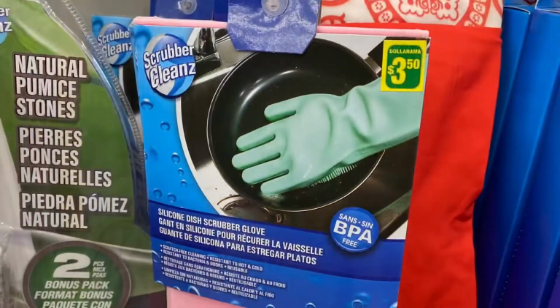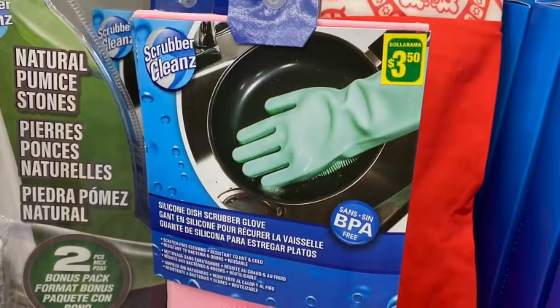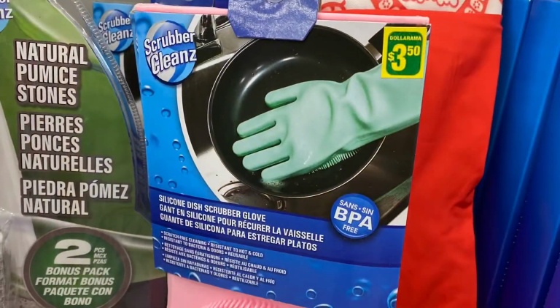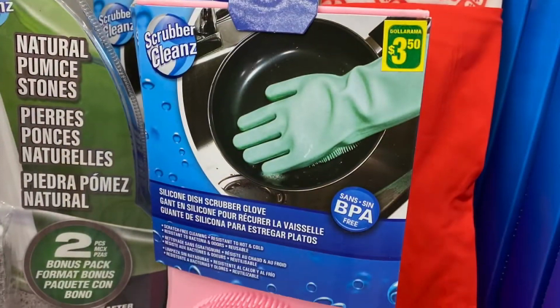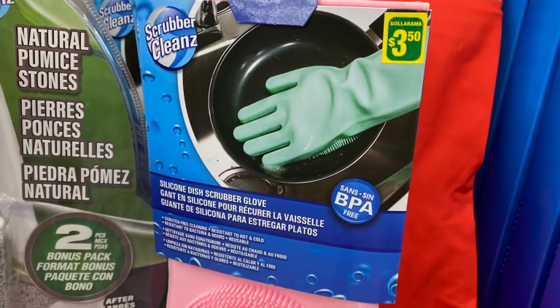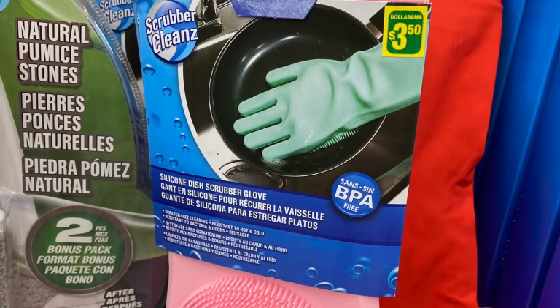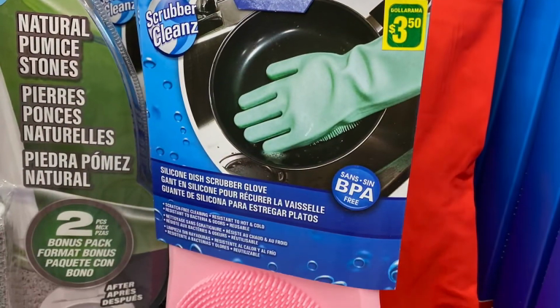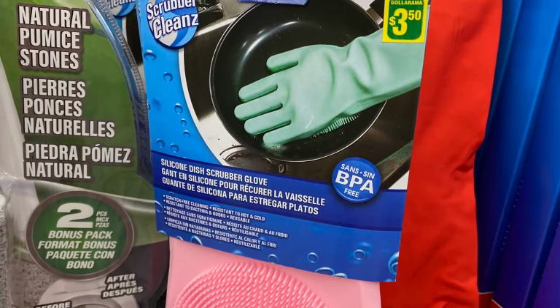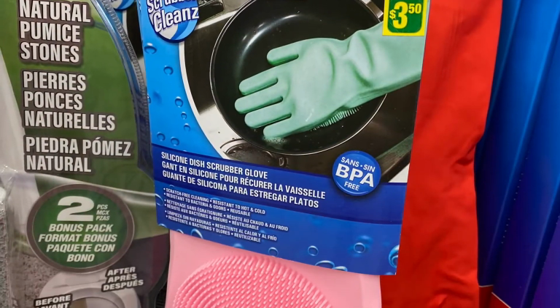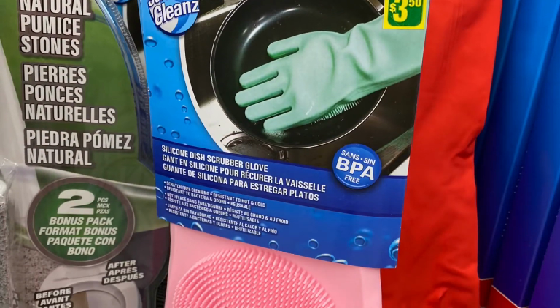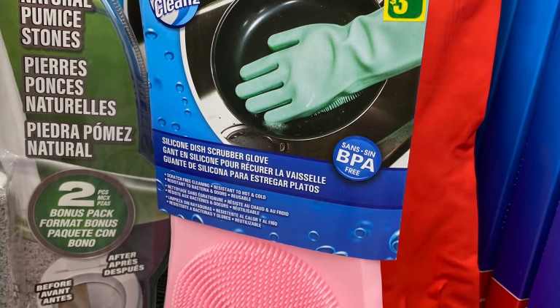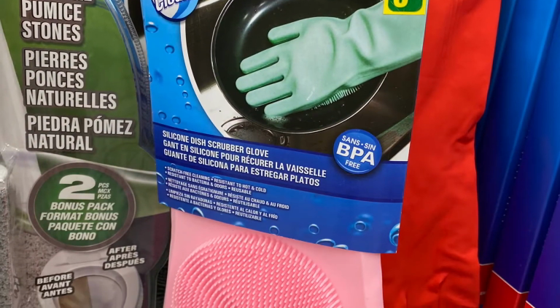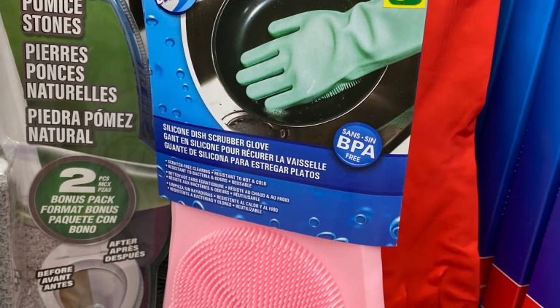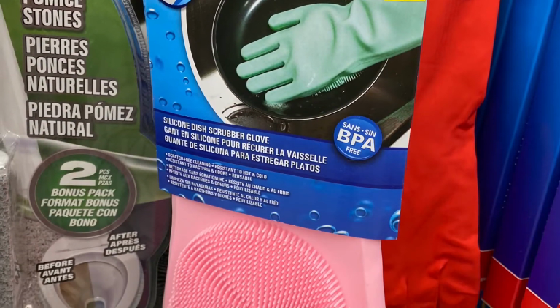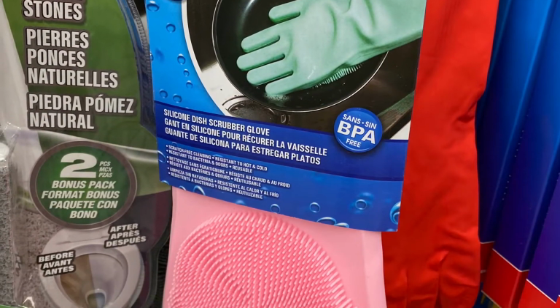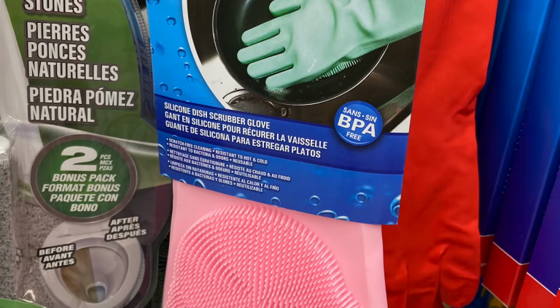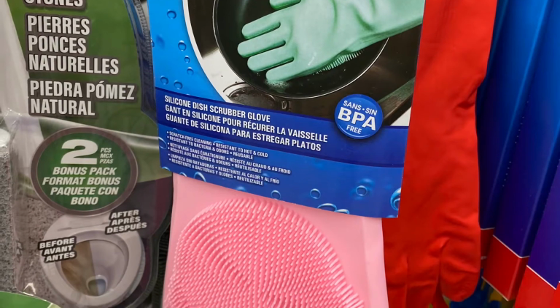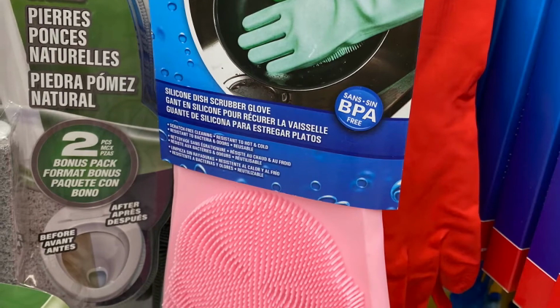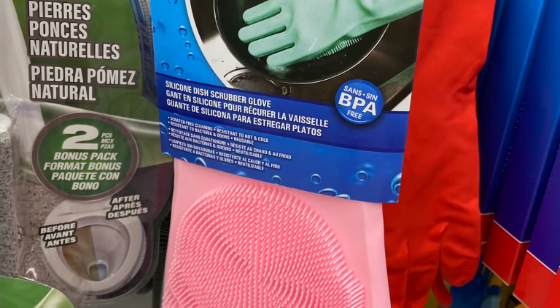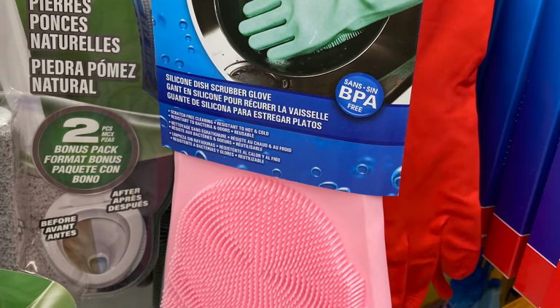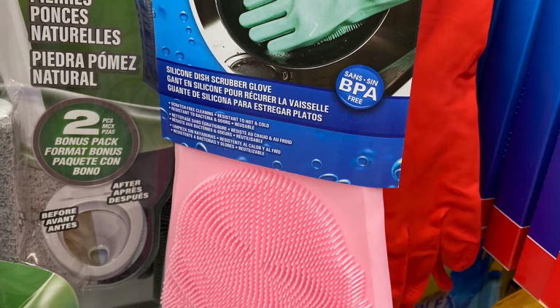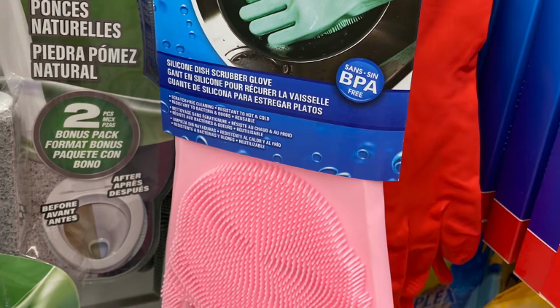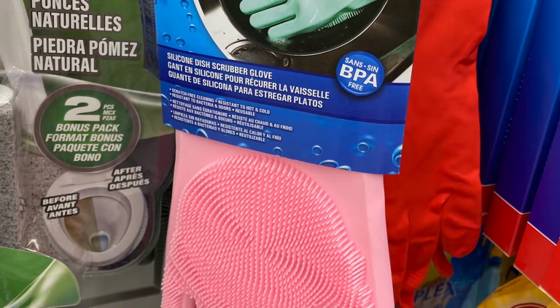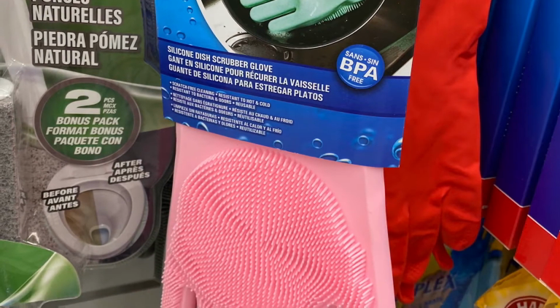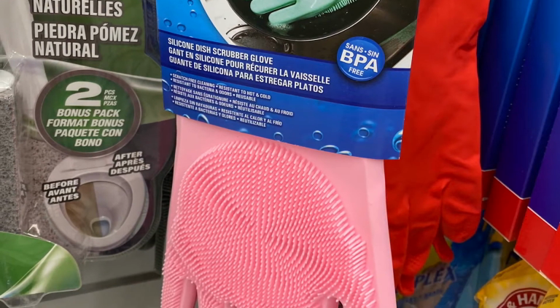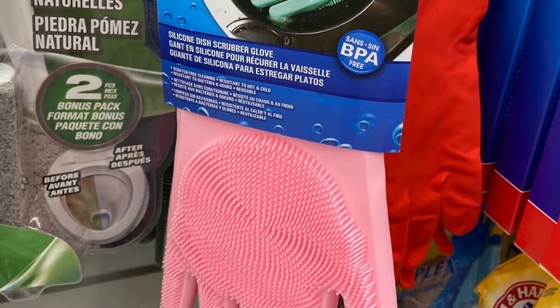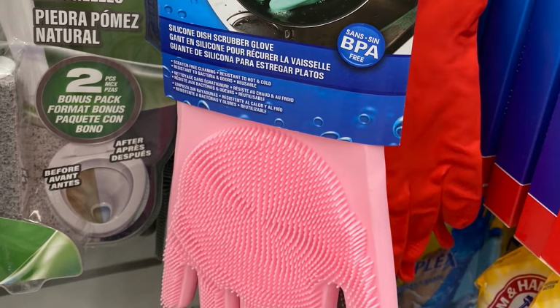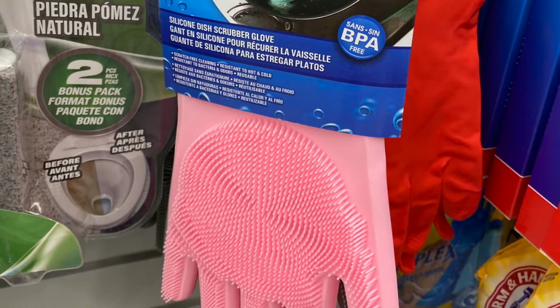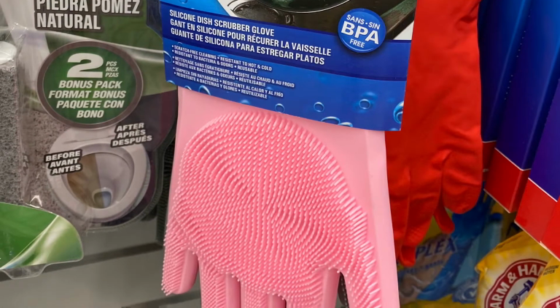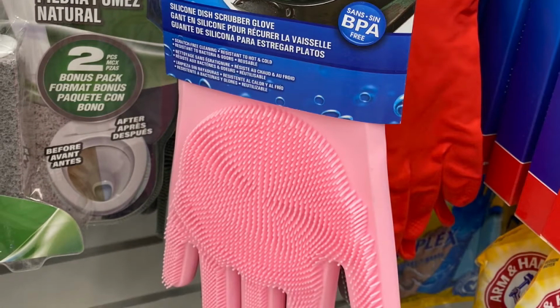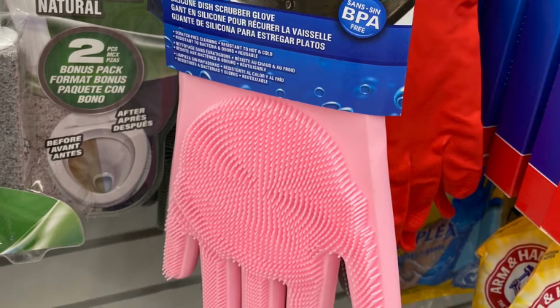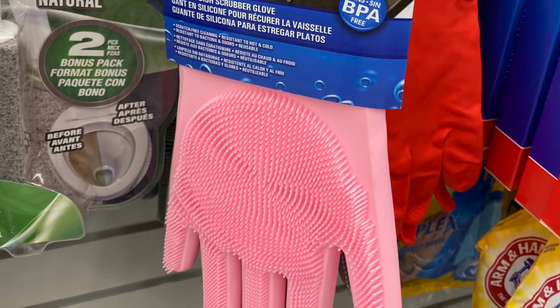These were great gloves for $3.50 — the silicone dish scrubber glove. They're BPA-free and came in a bunch of different colors.